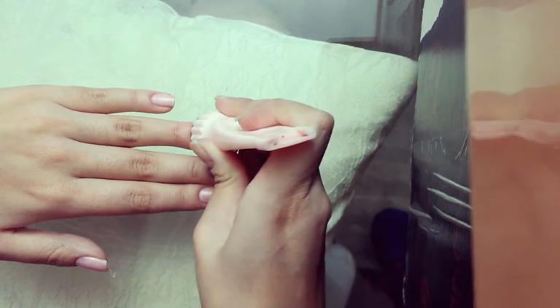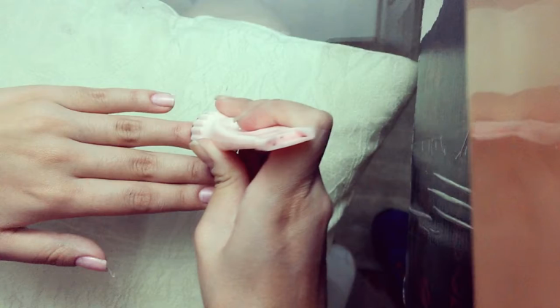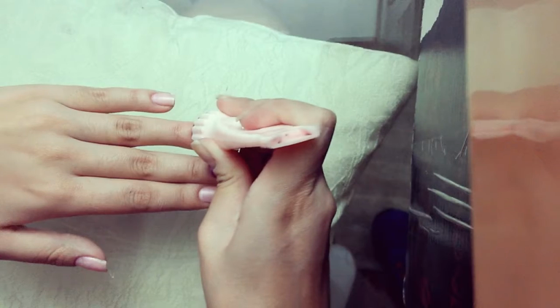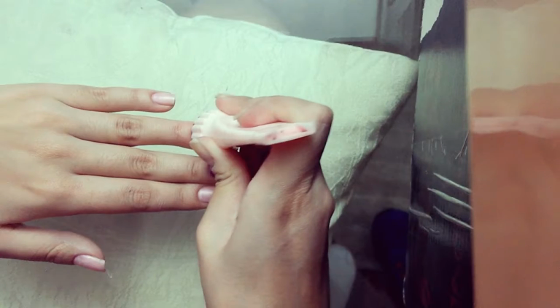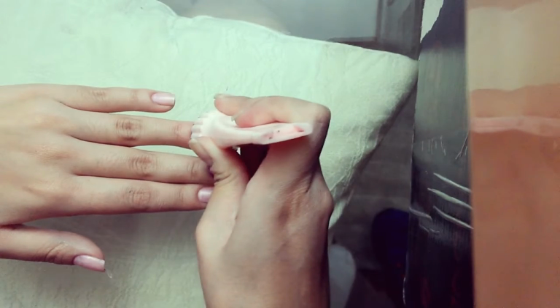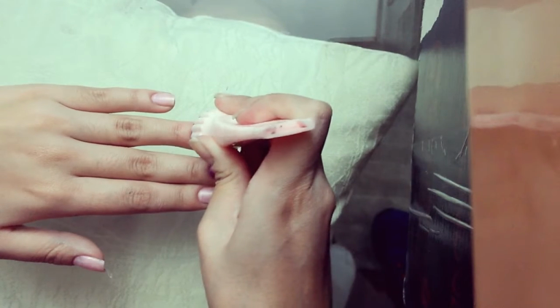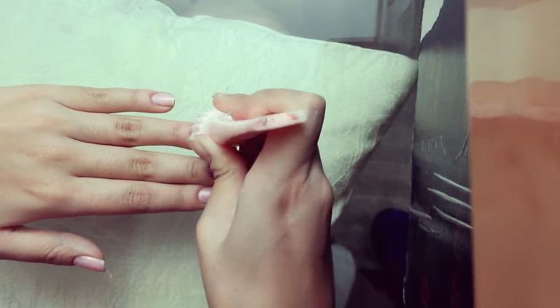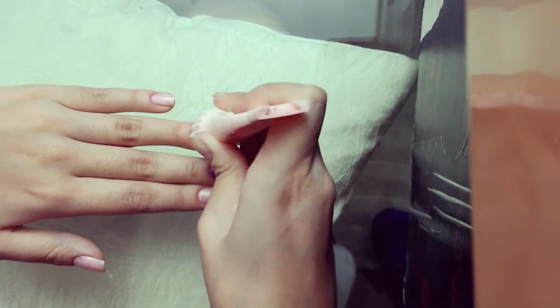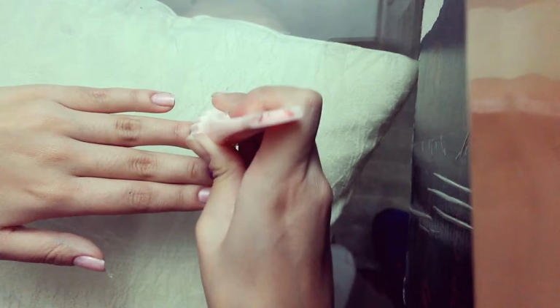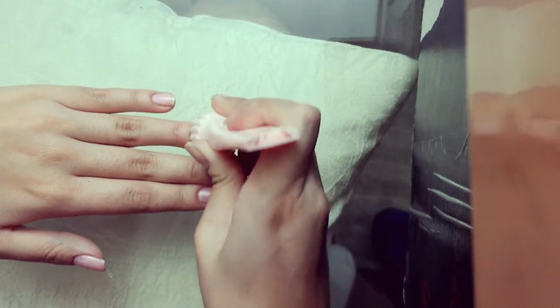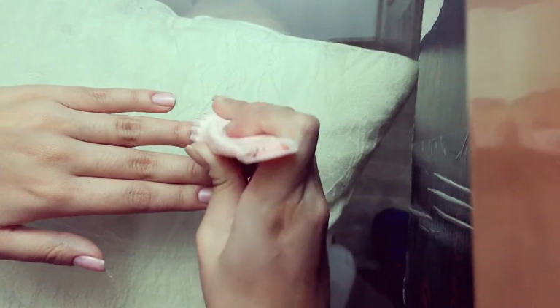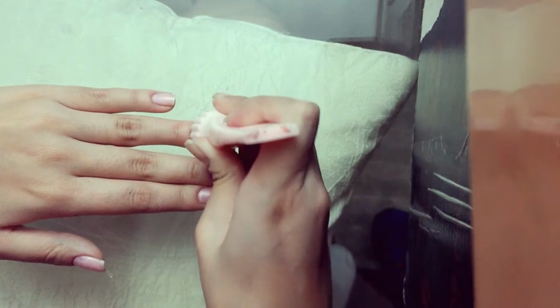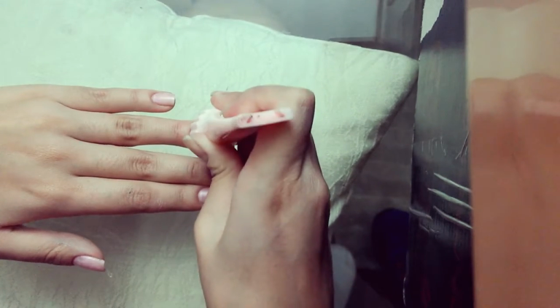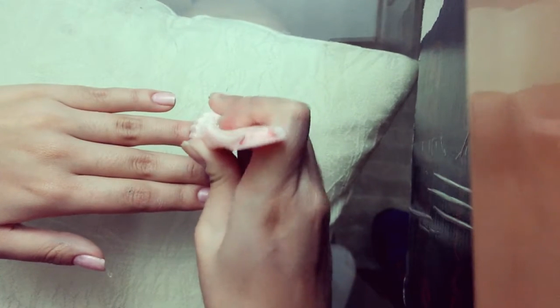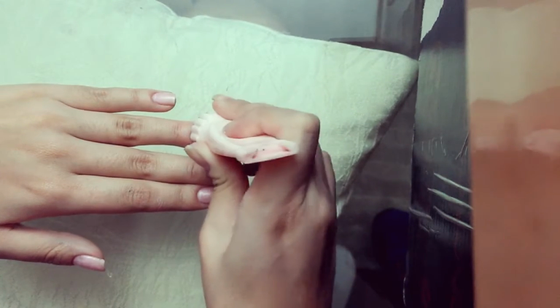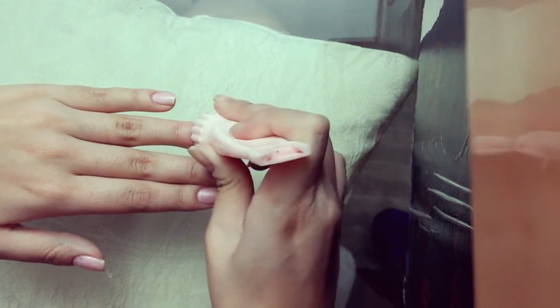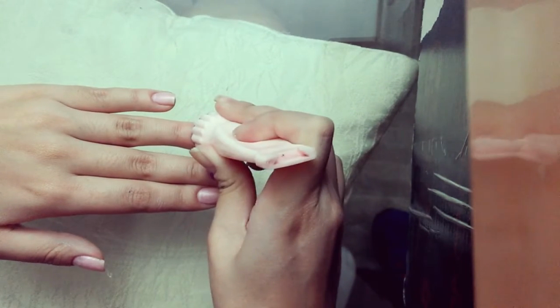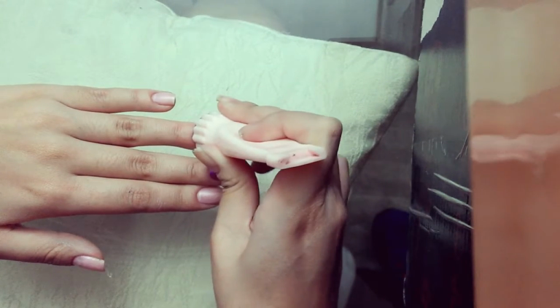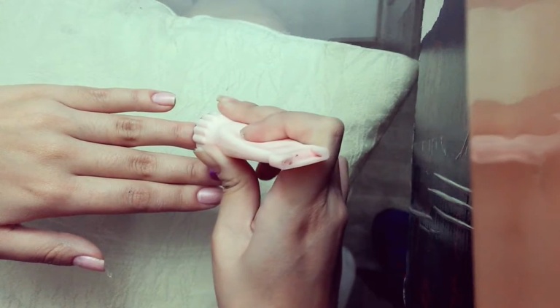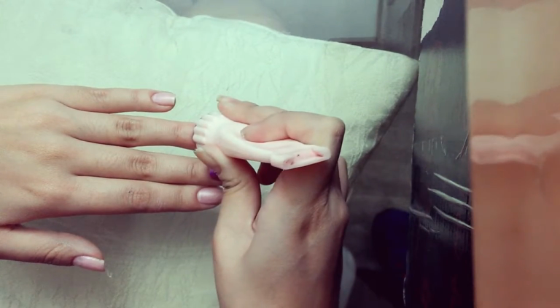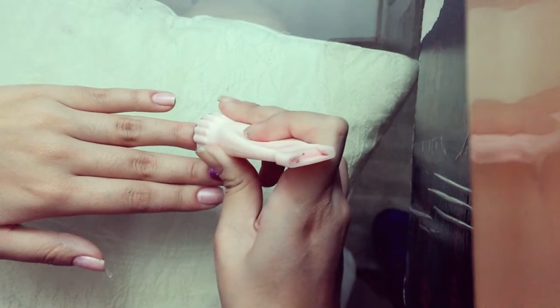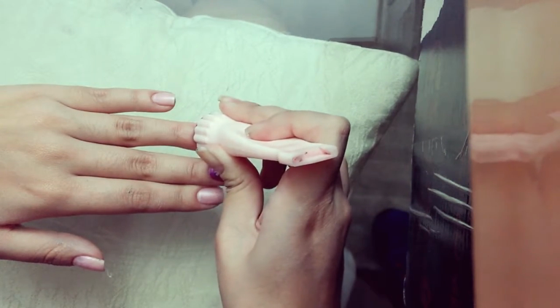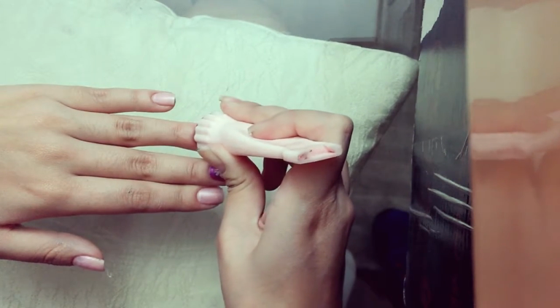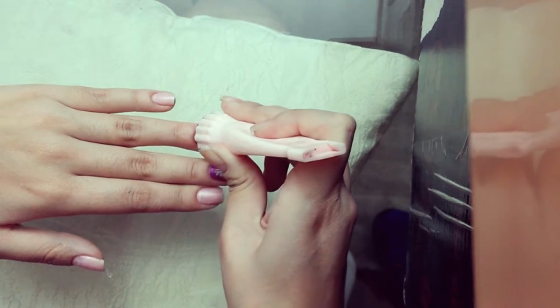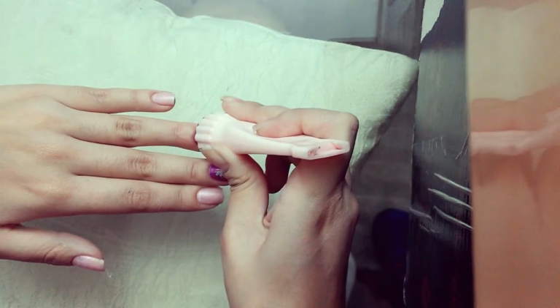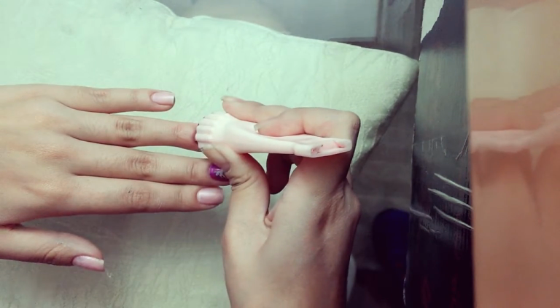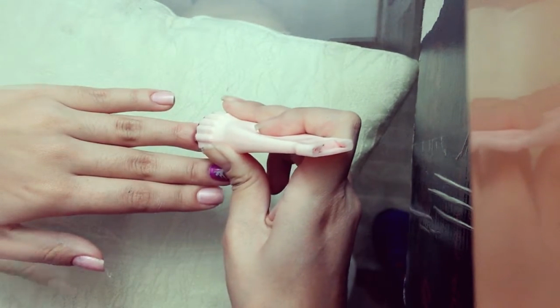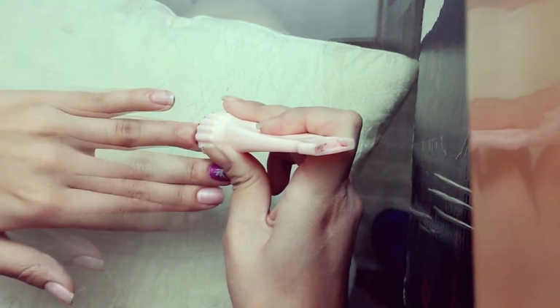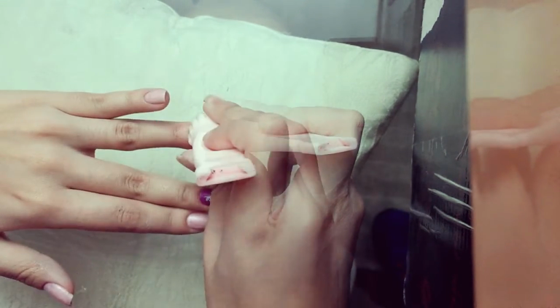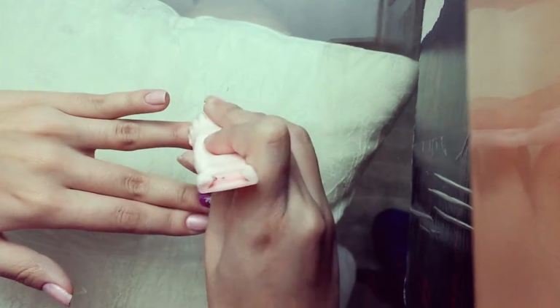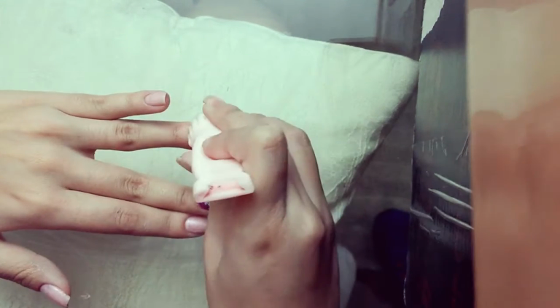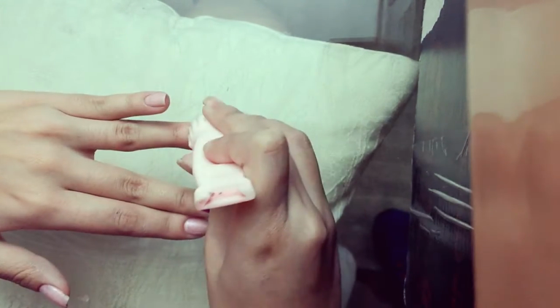Repeat this process to pick up the other ballerina image.